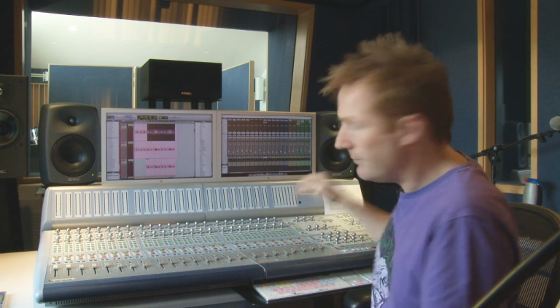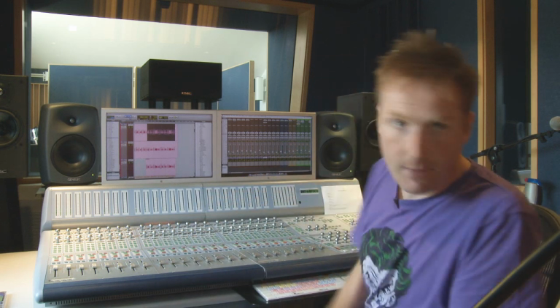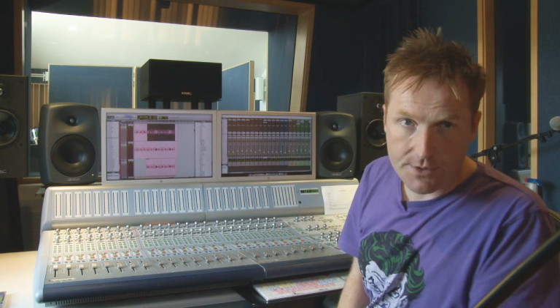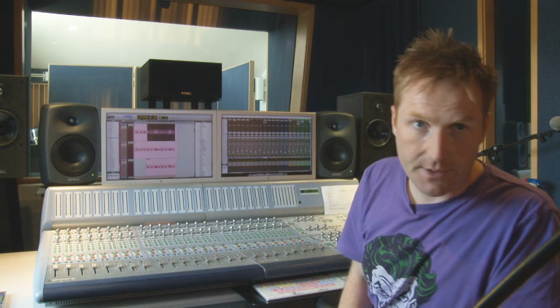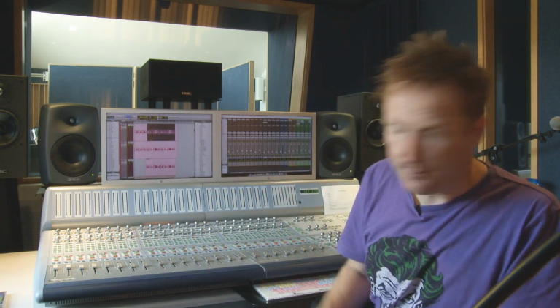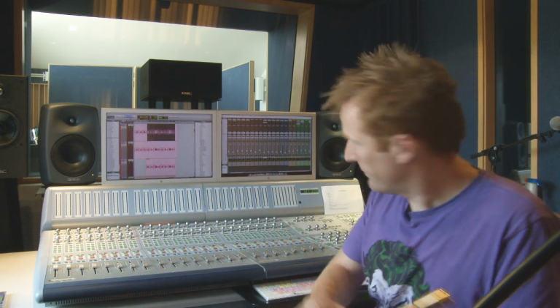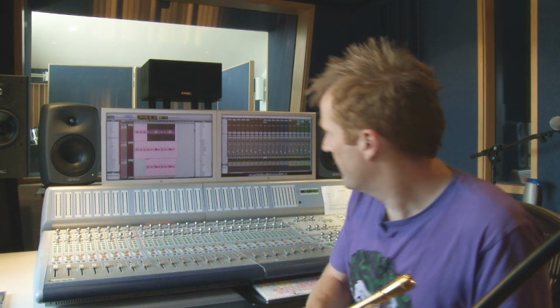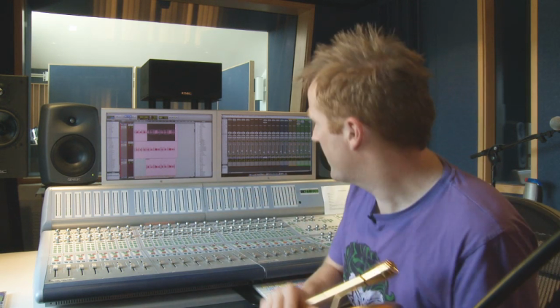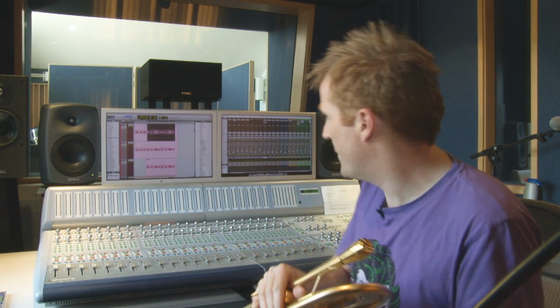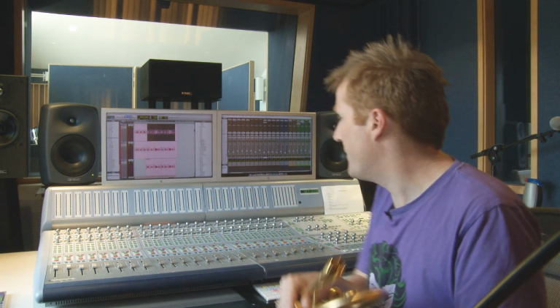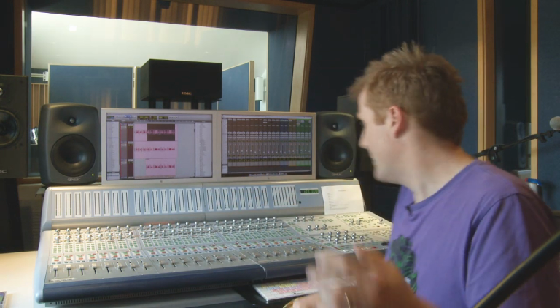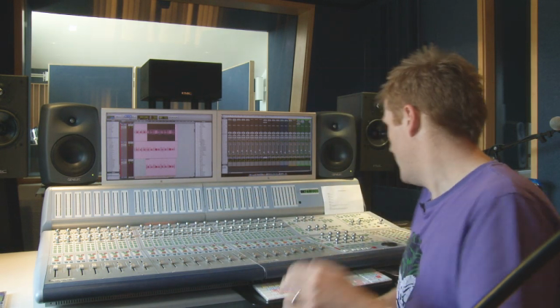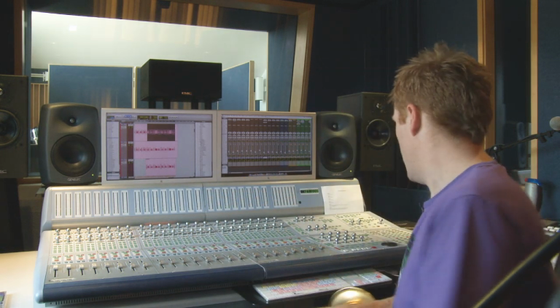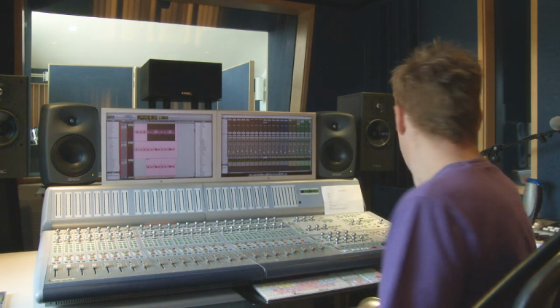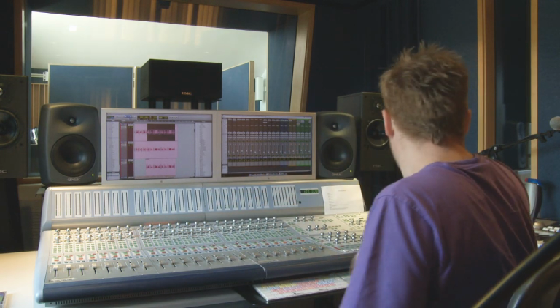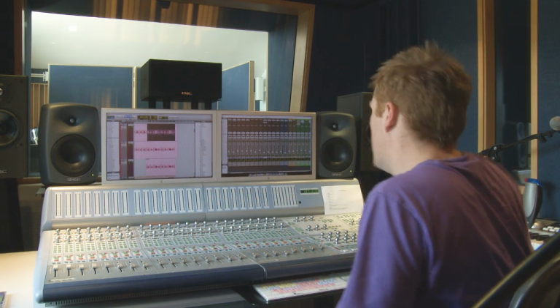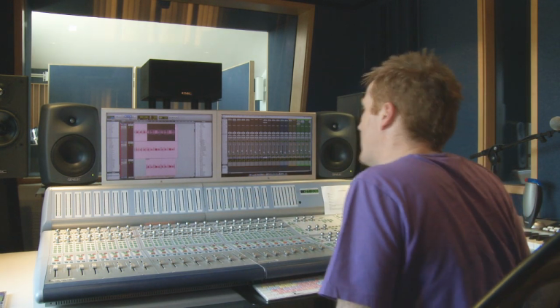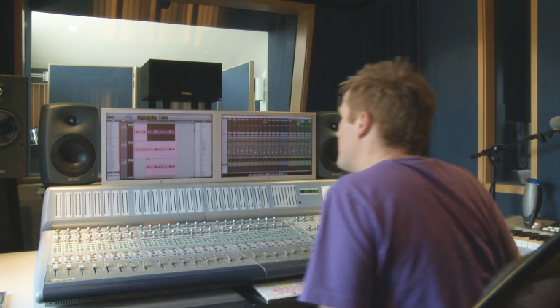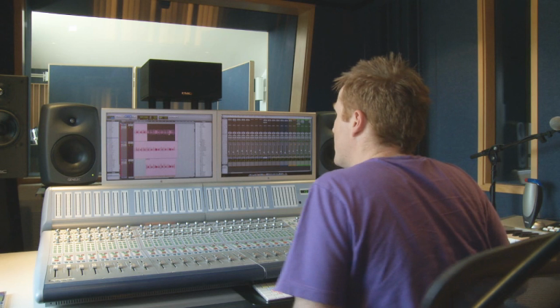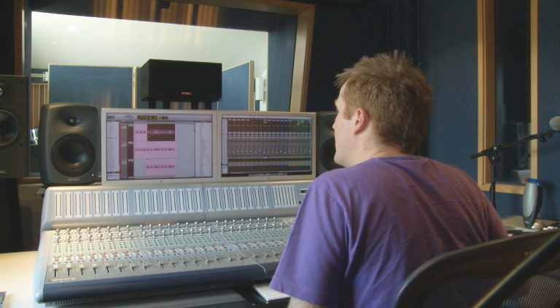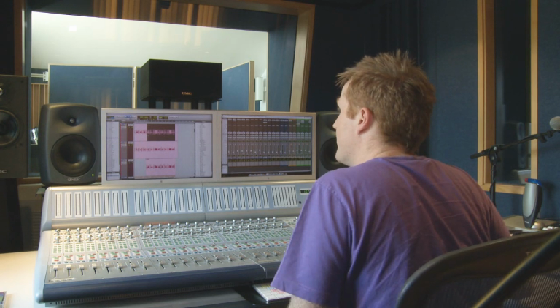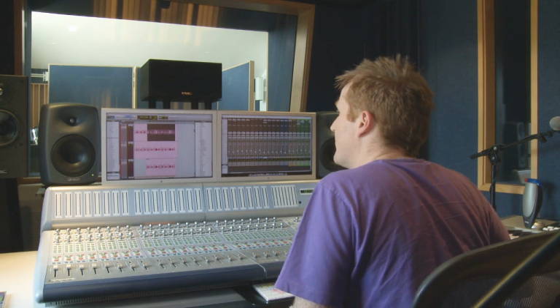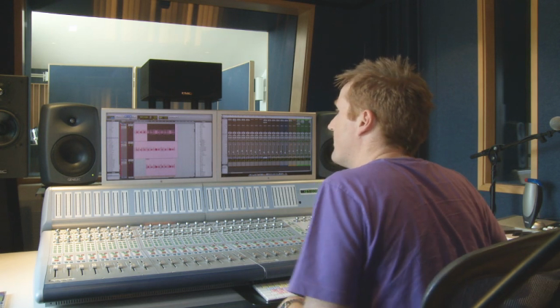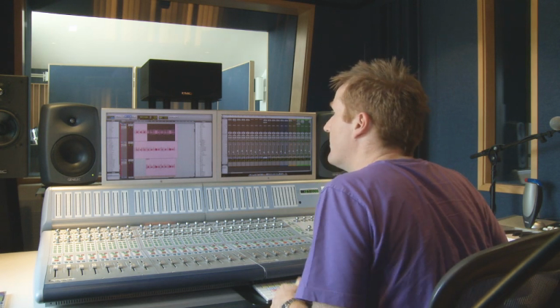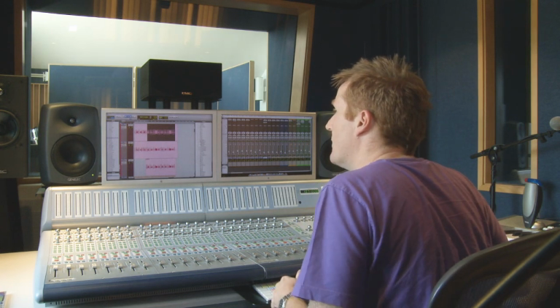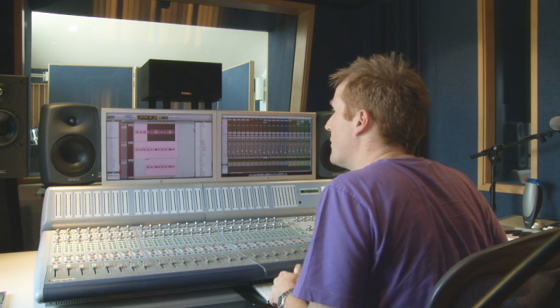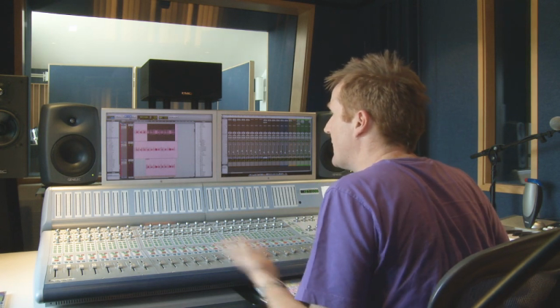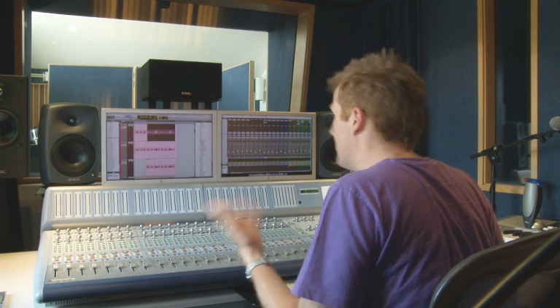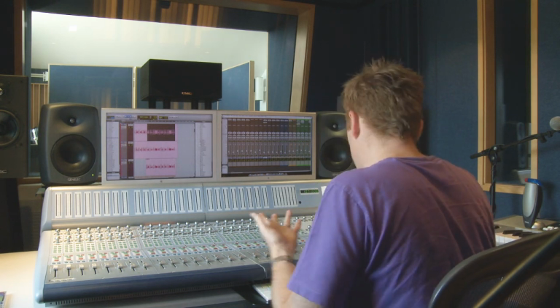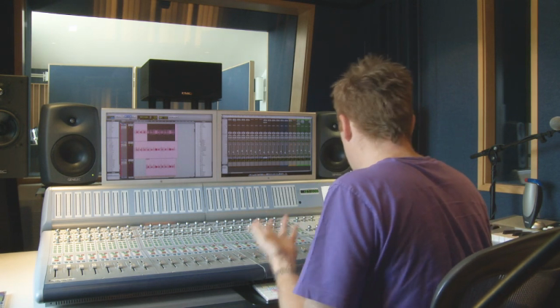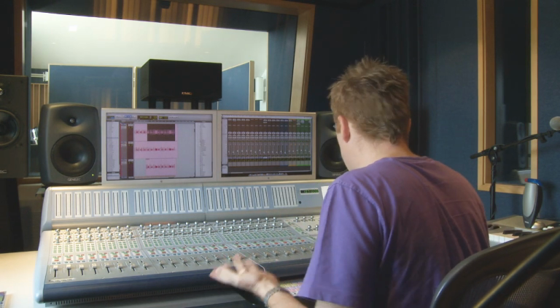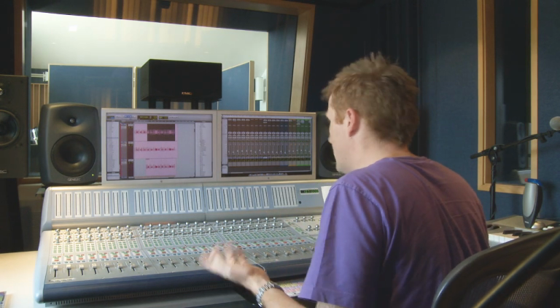Sort of thing. So then it was just a case of recording that, which I had here.